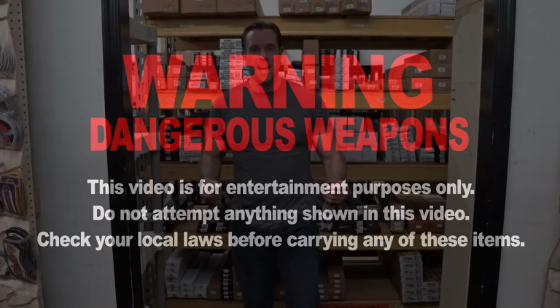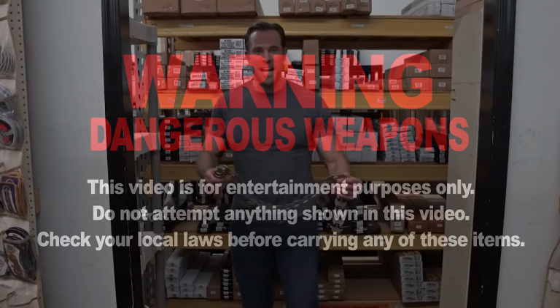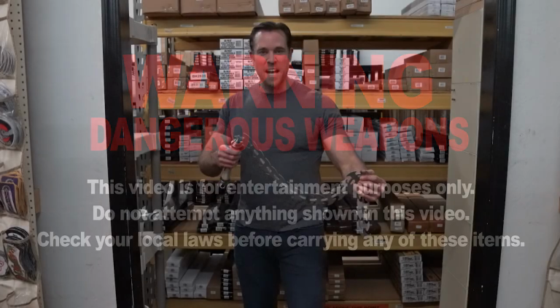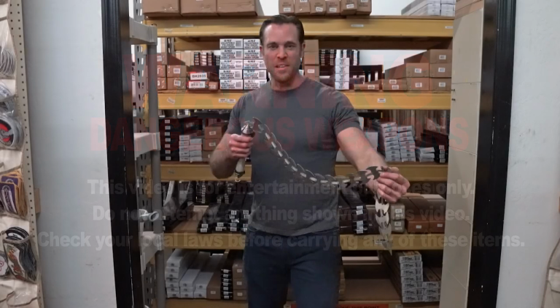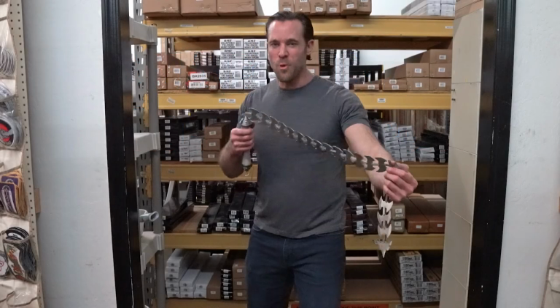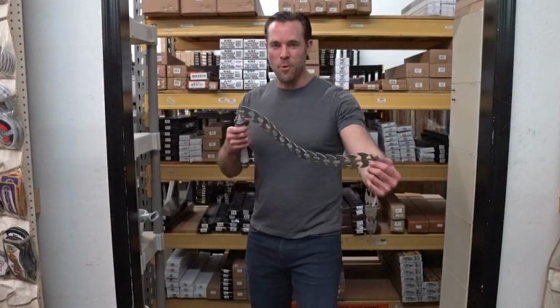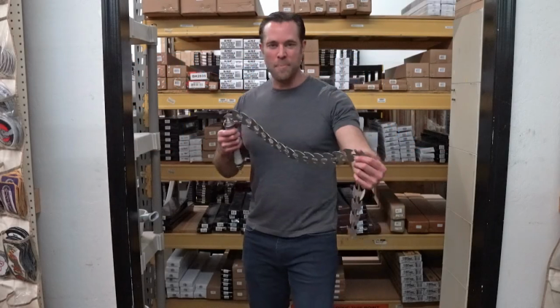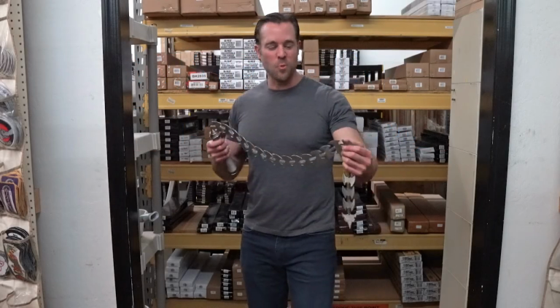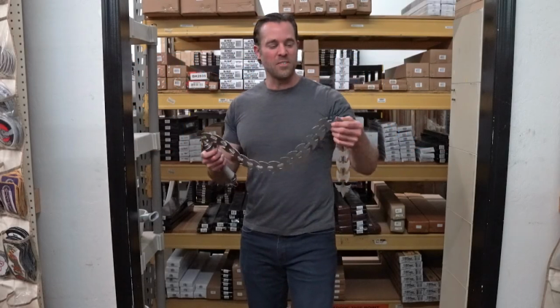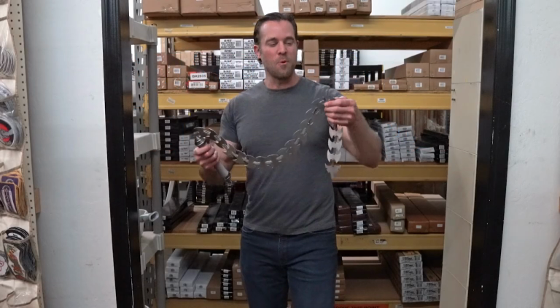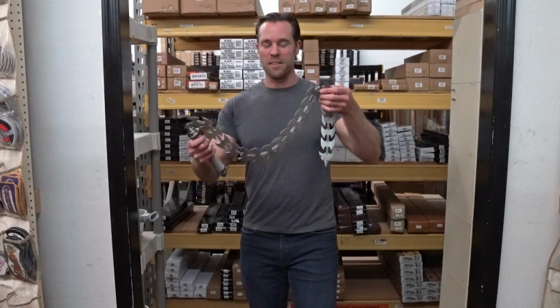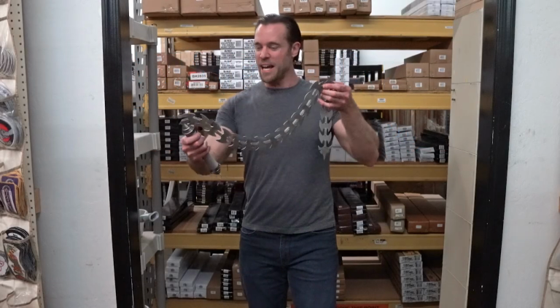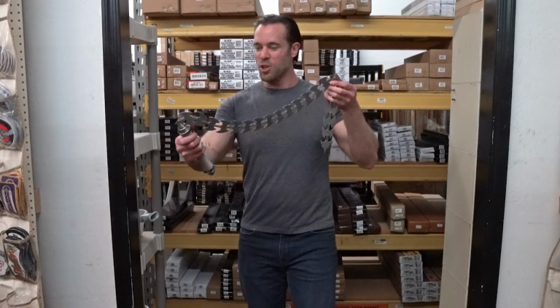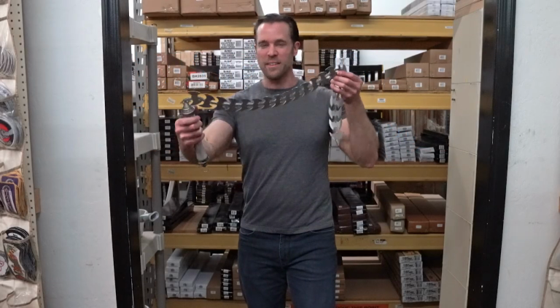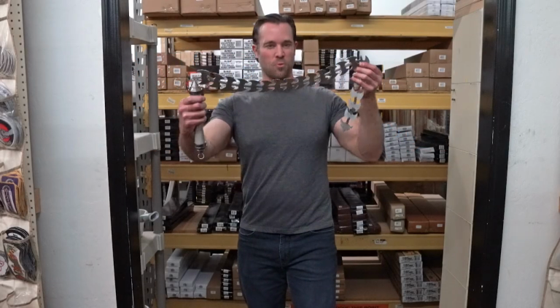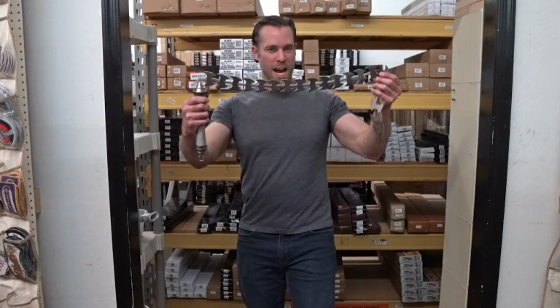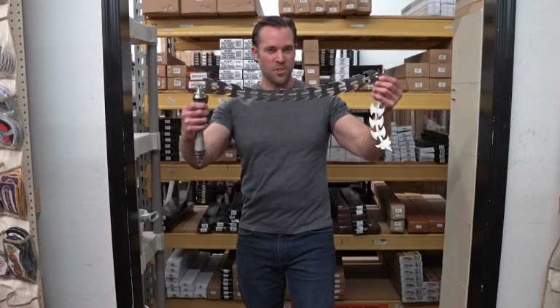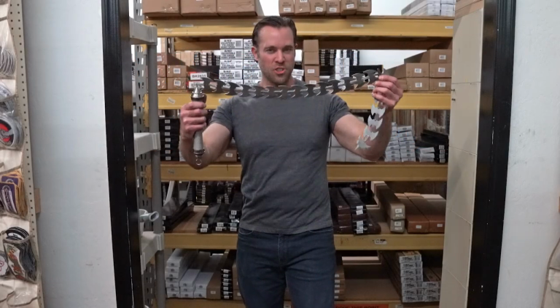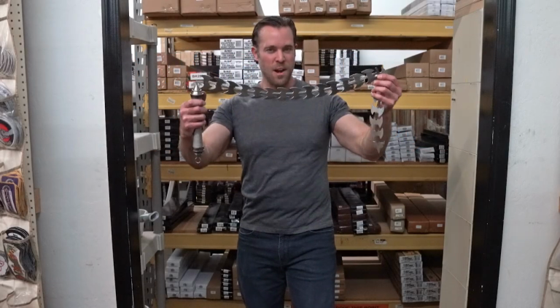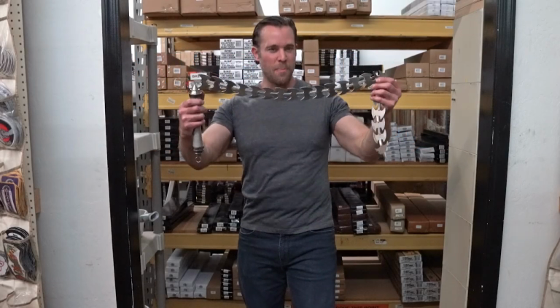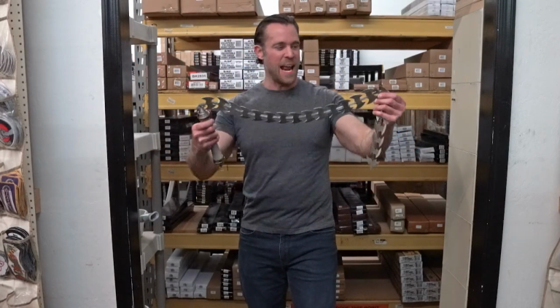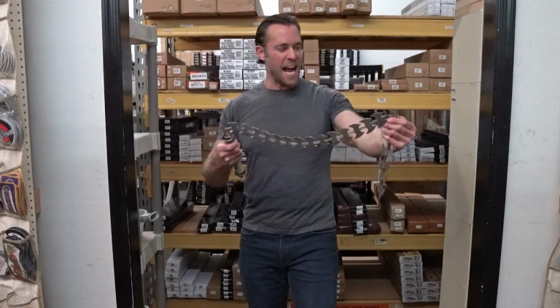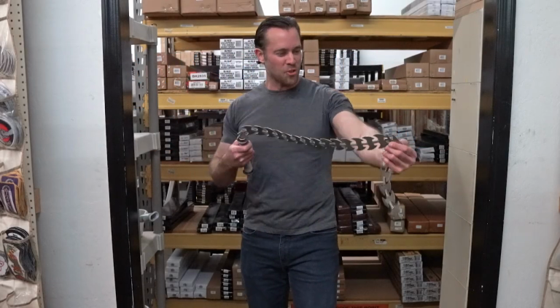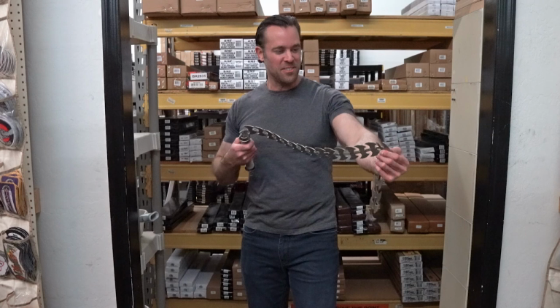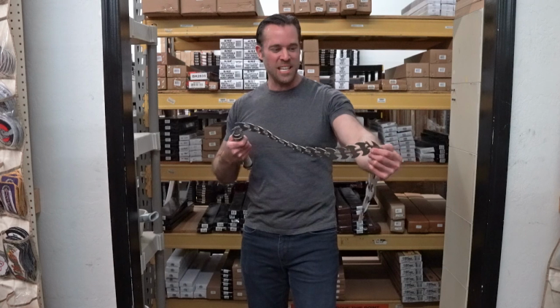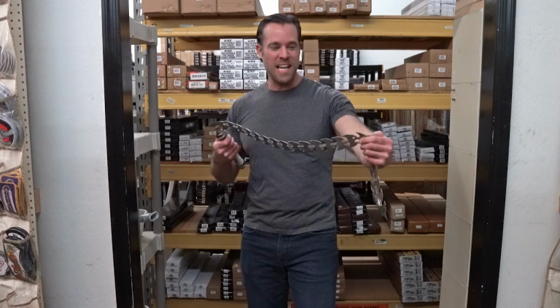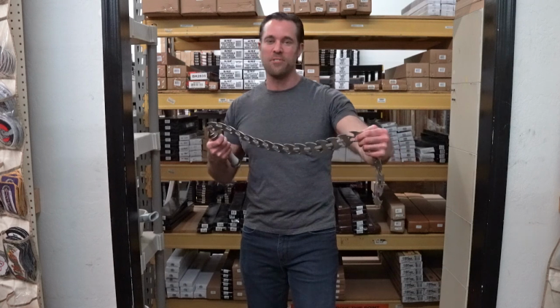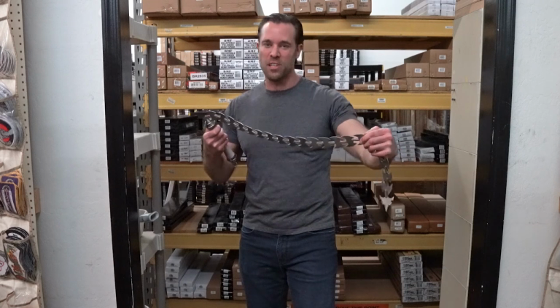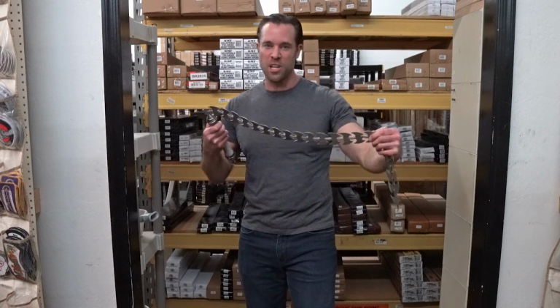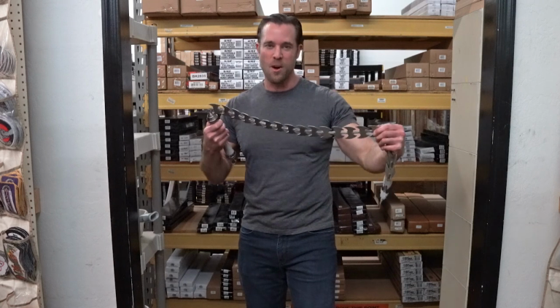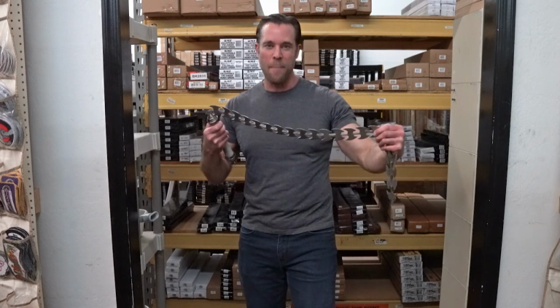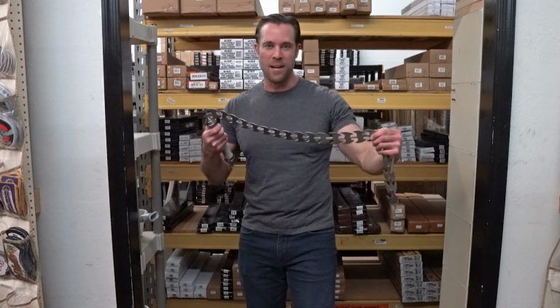Hey guys, this week for Weapons Wednesday we're going to take a look at this Razor Chain Whip and actually see if it's a legitimate weapon.